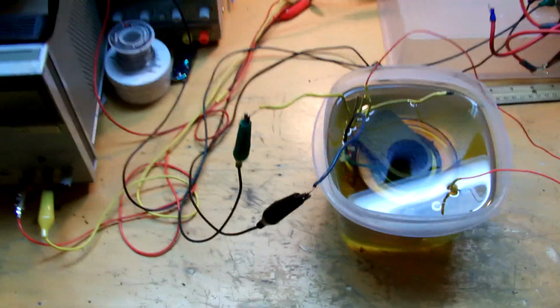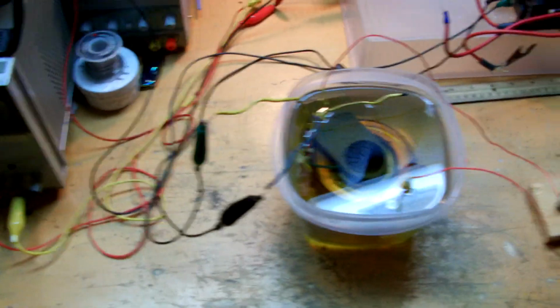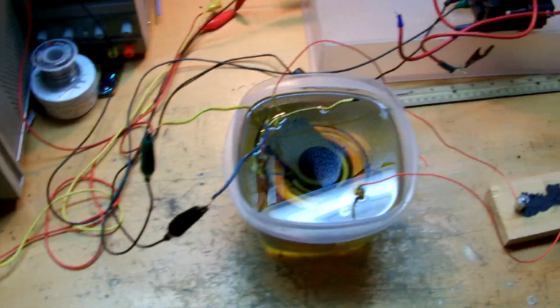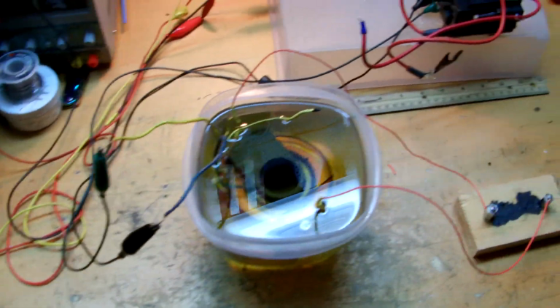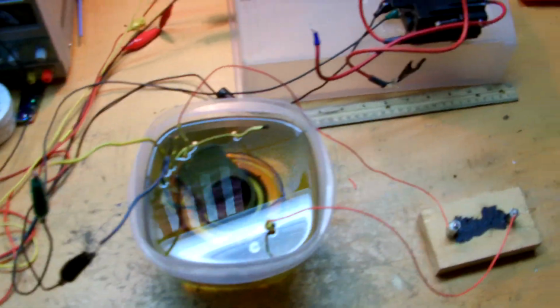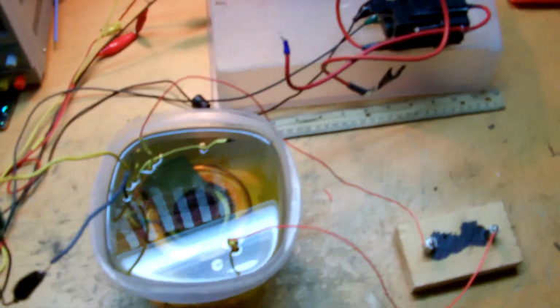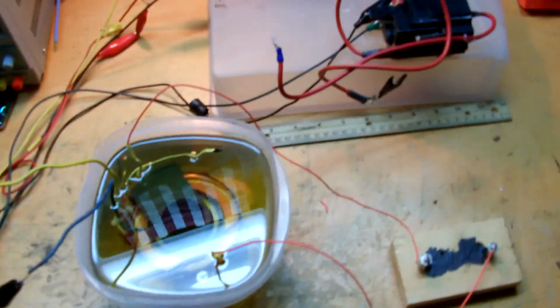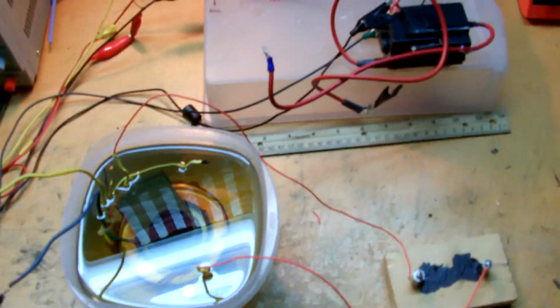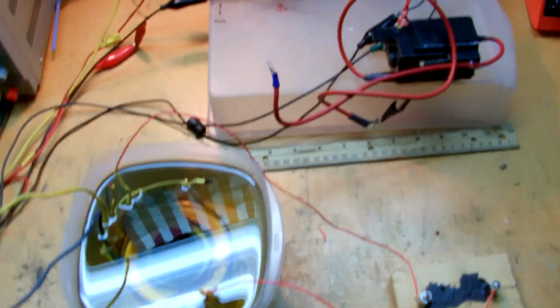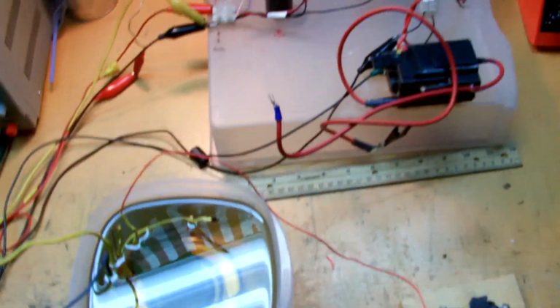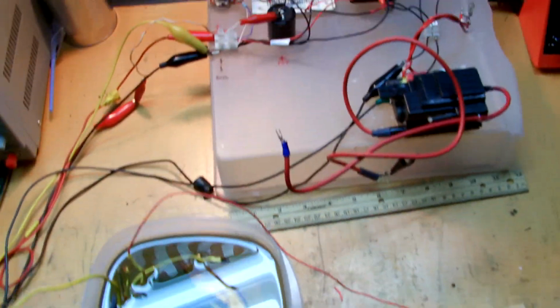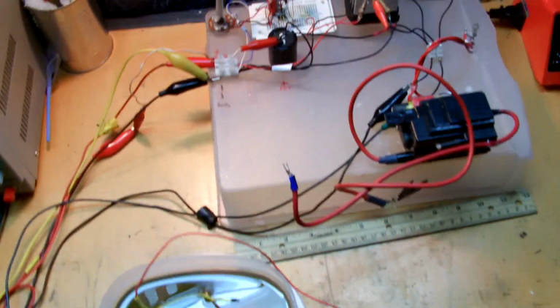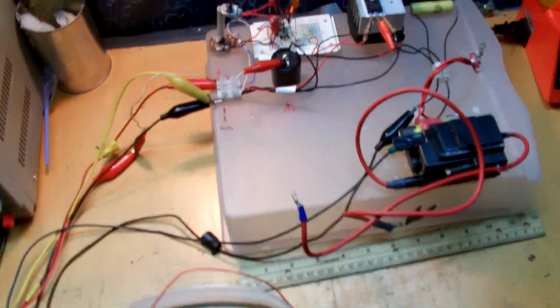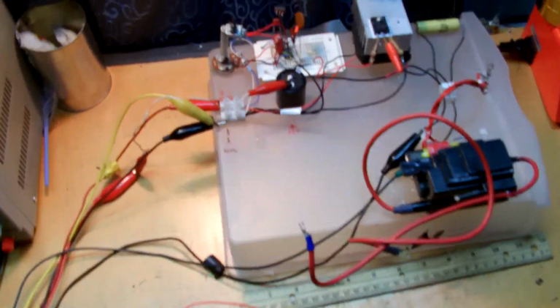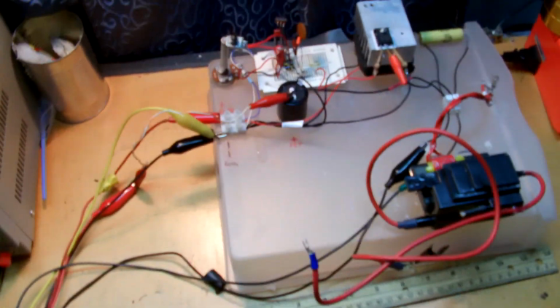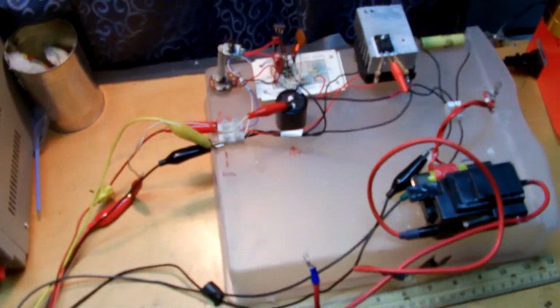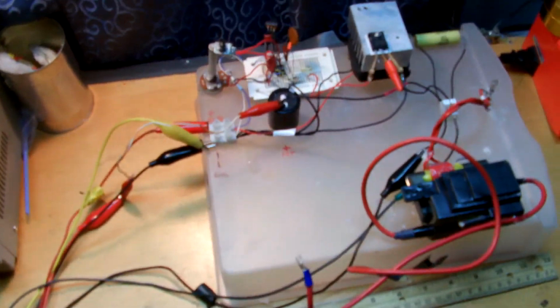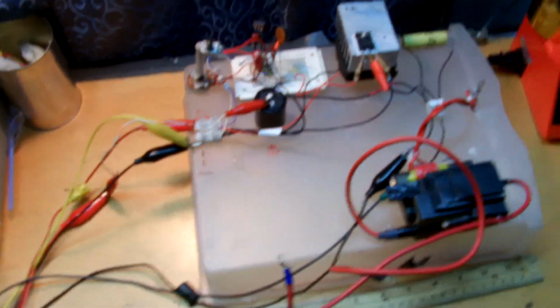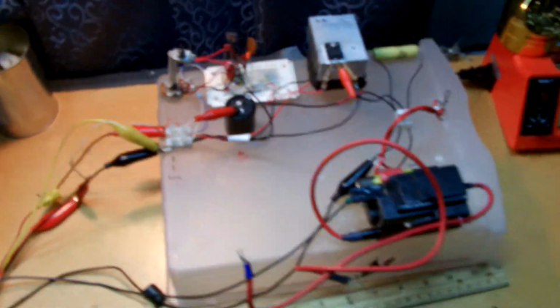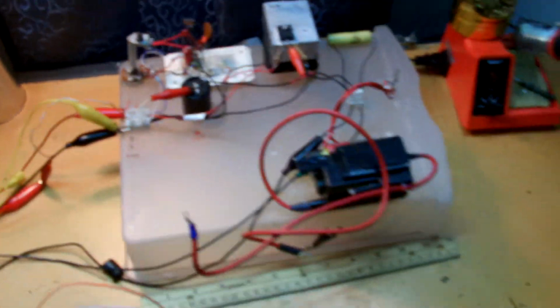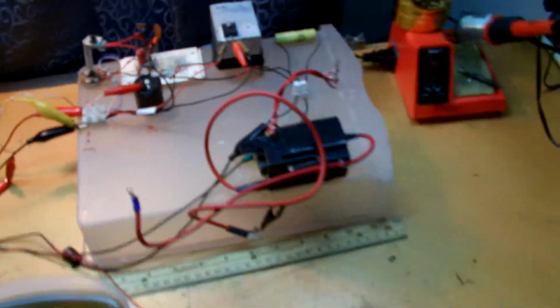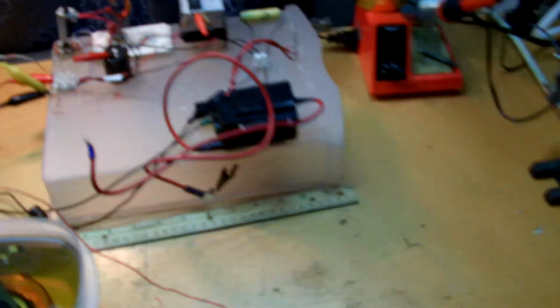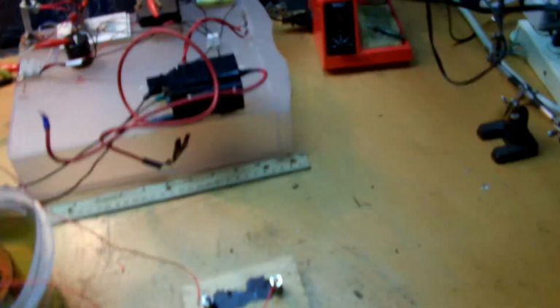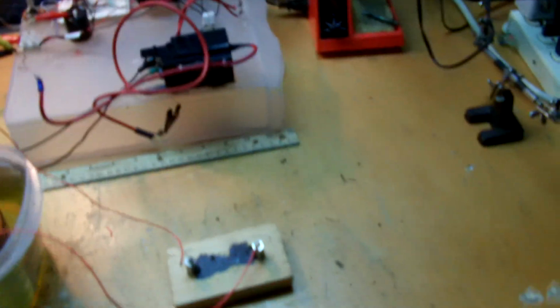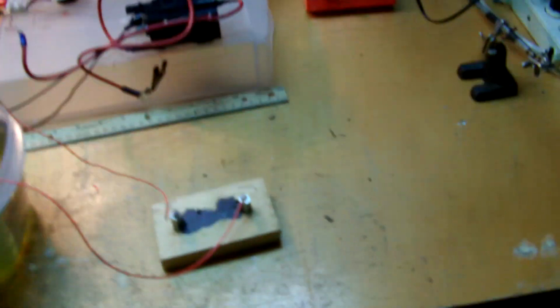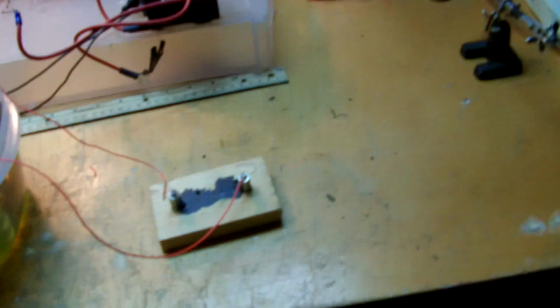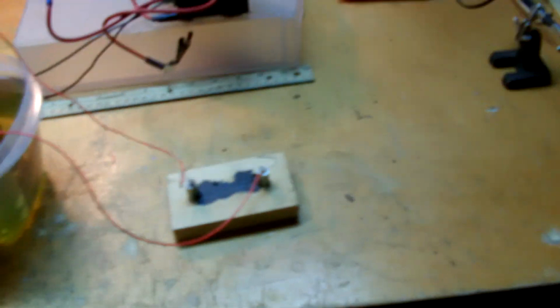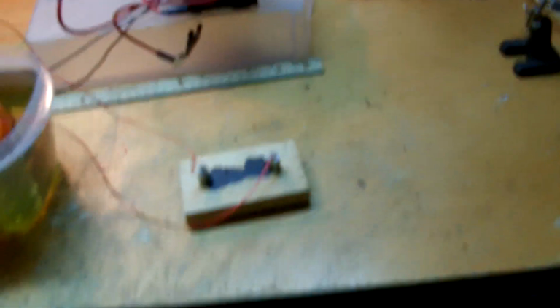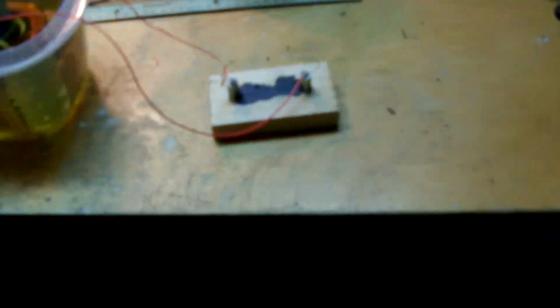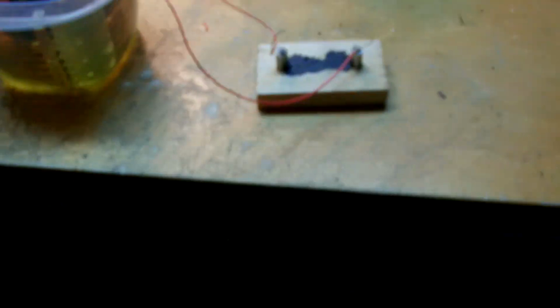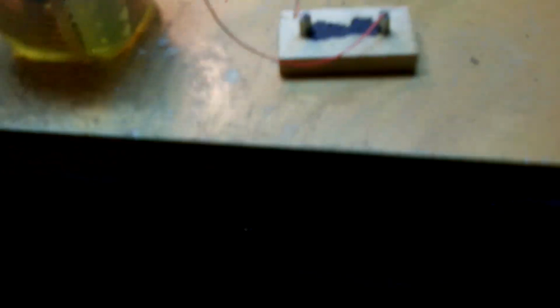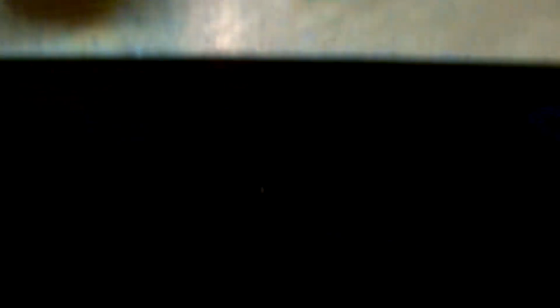Circuit's a bit of a mess right now, but that's all right — it works. Let me put the camera on the tripod for you.